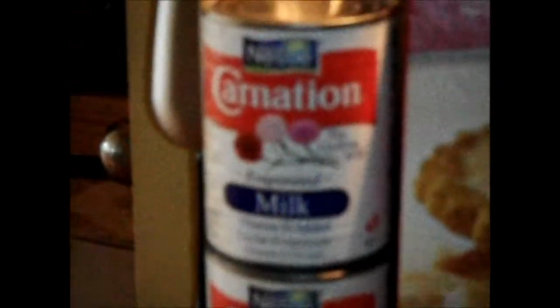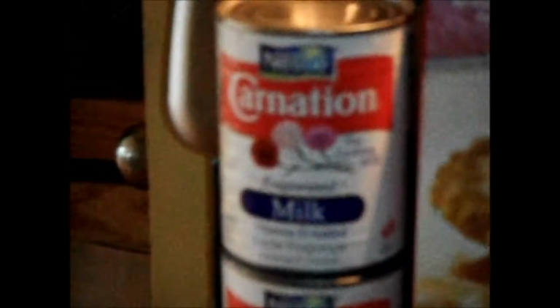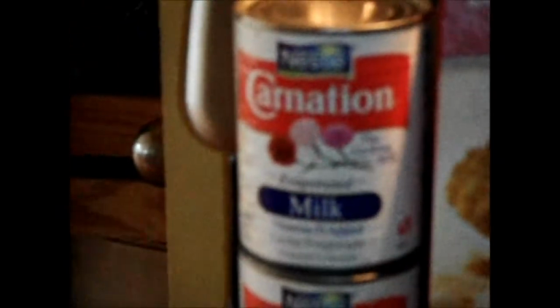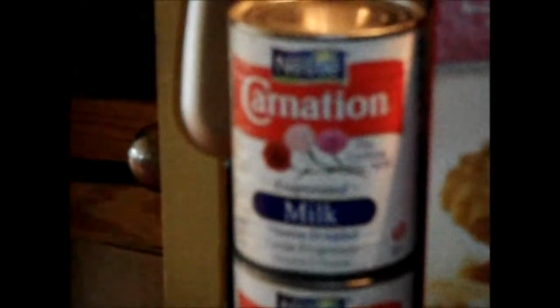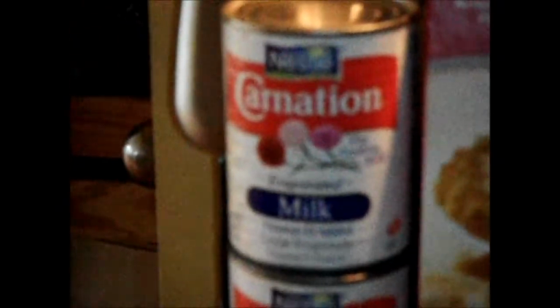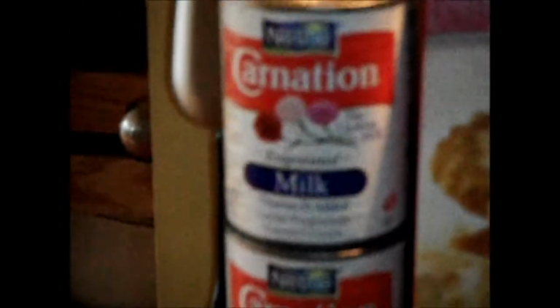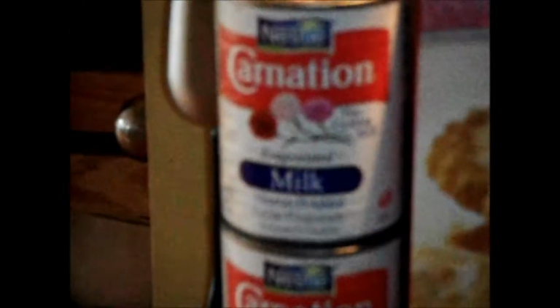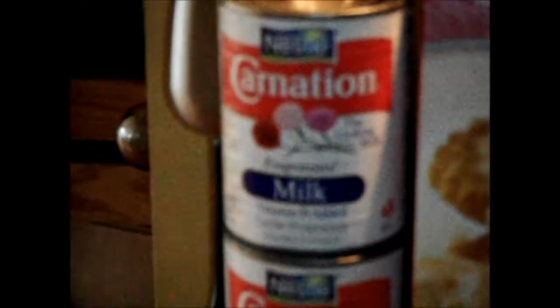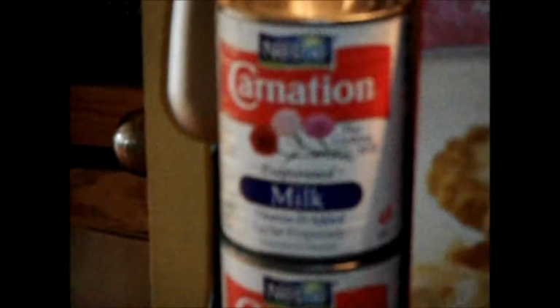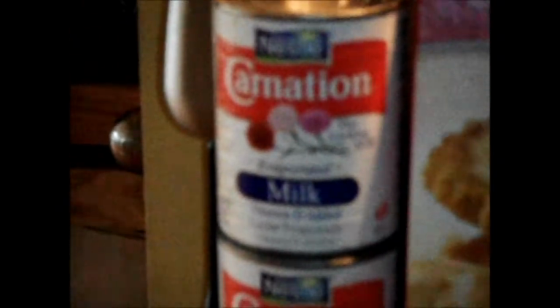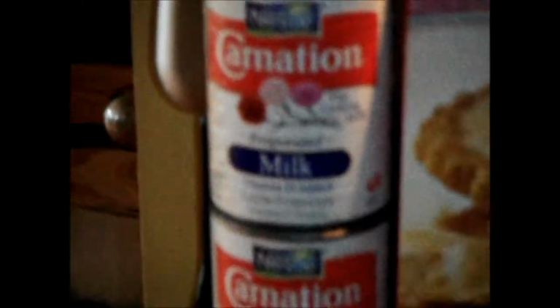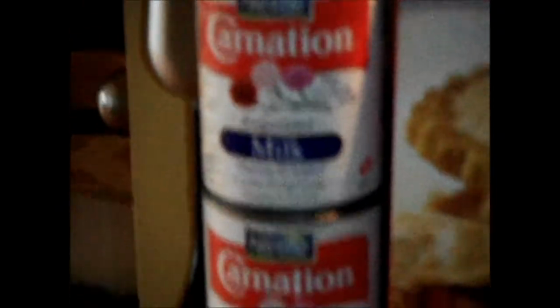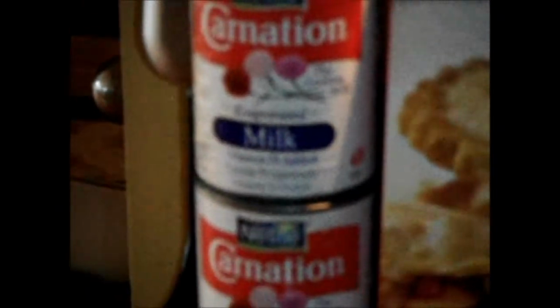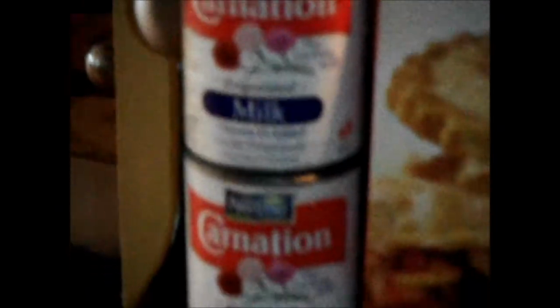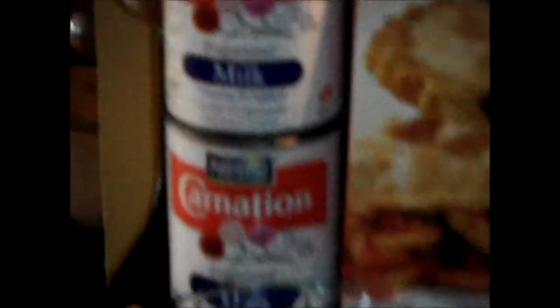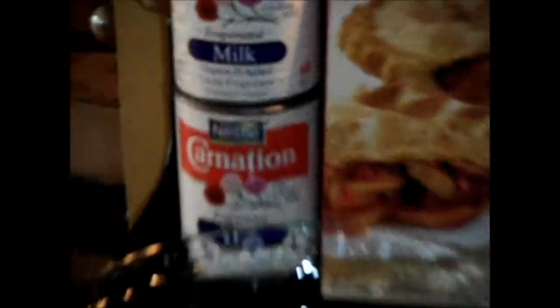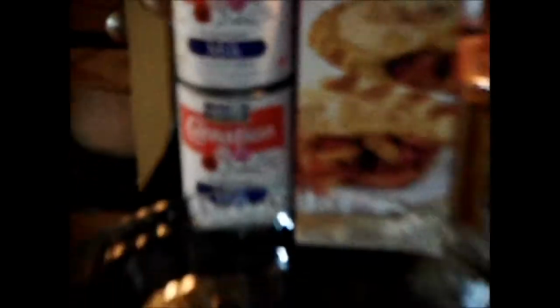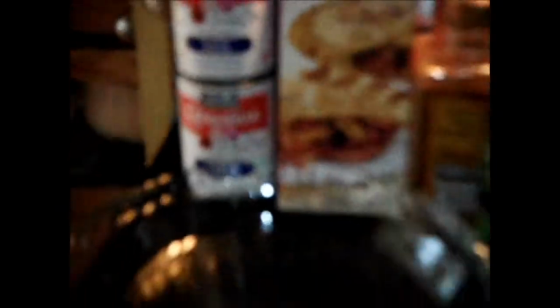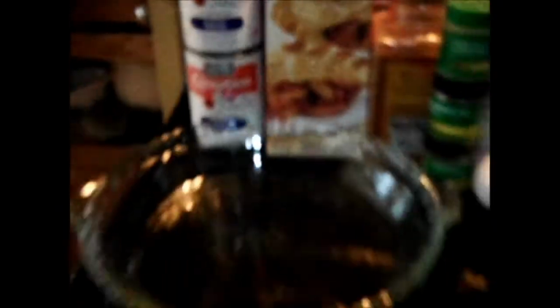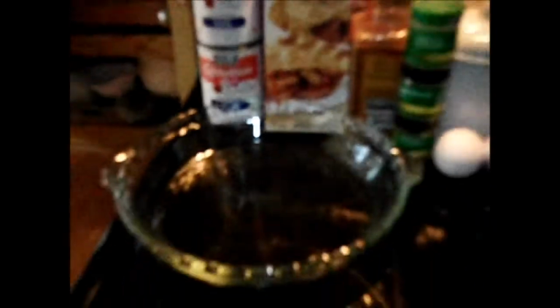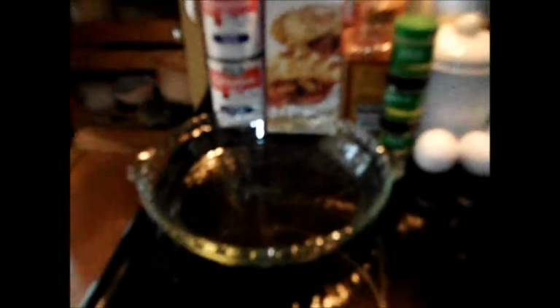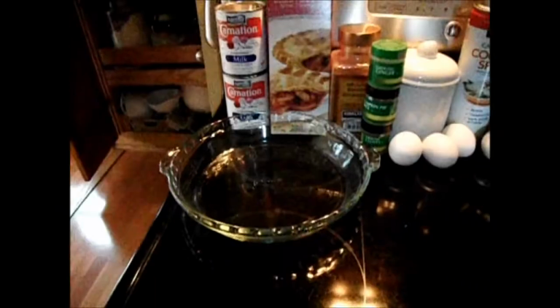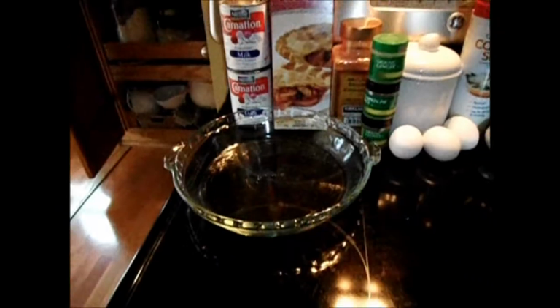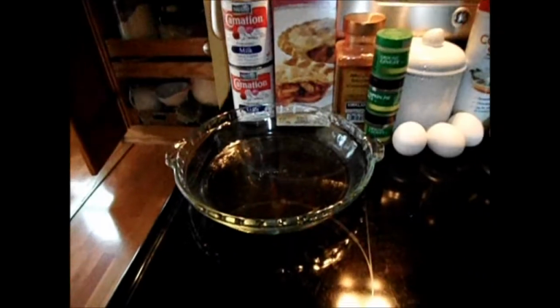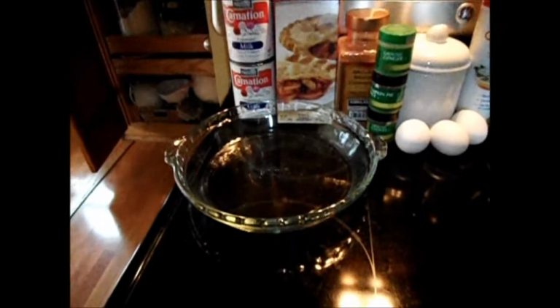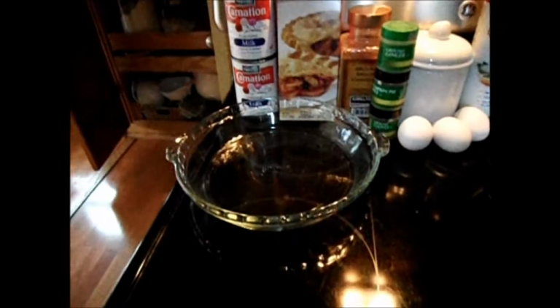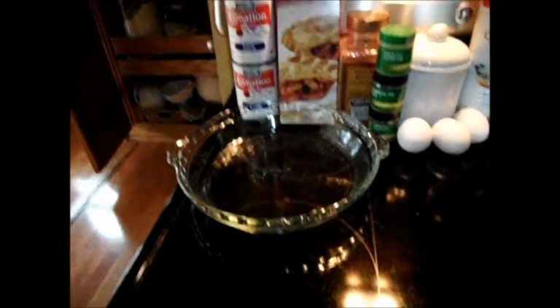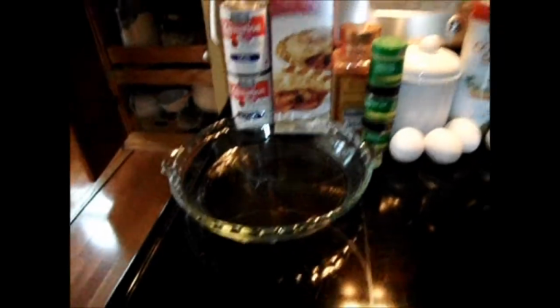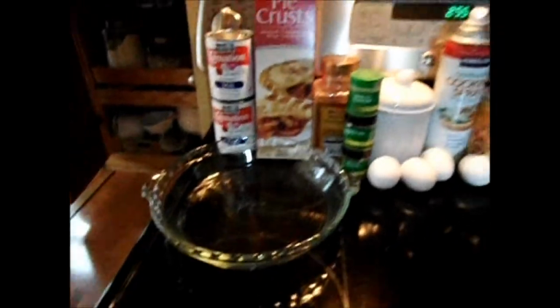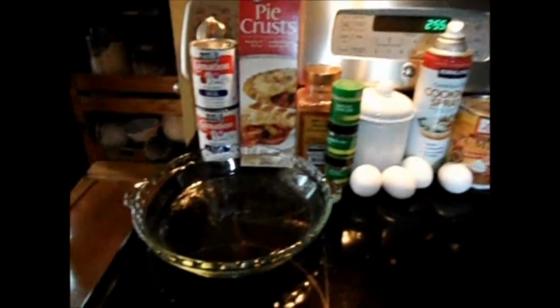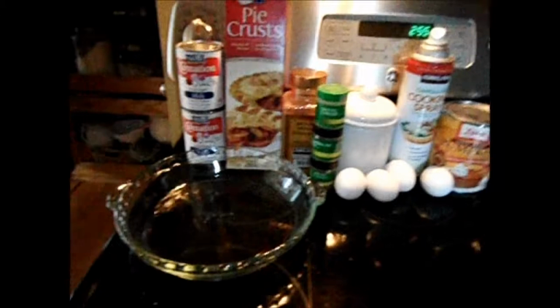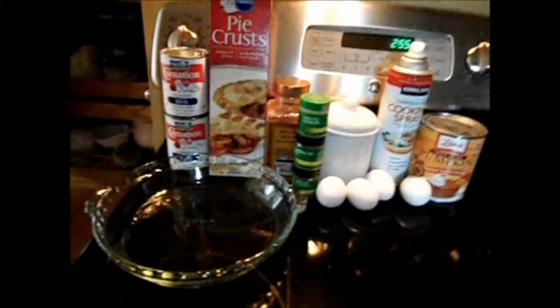And carnation evaporated milk. And of course, last but not least, you need a pie bowl.